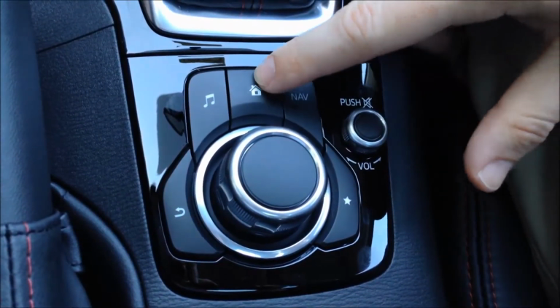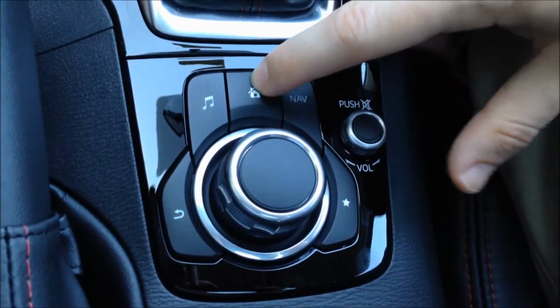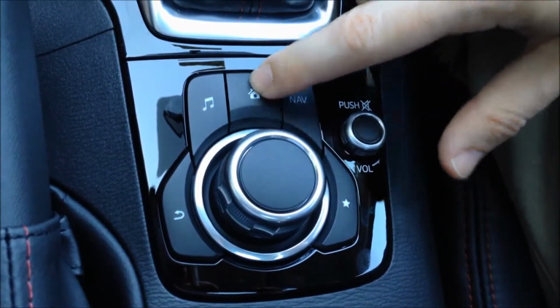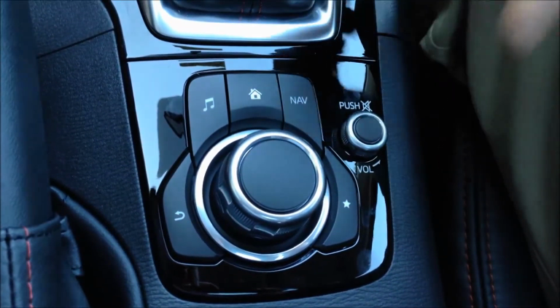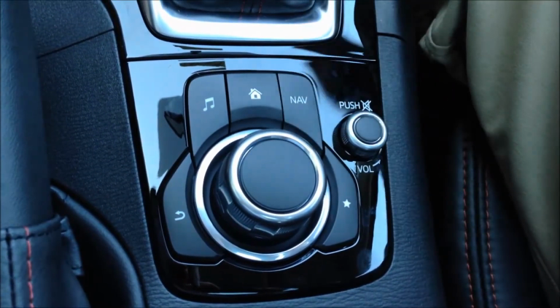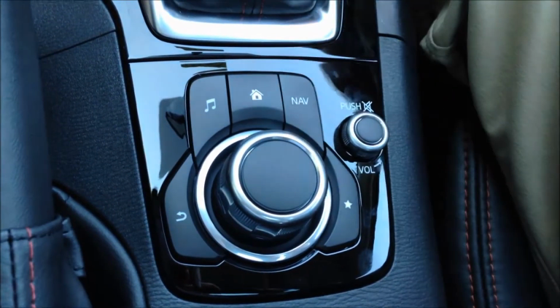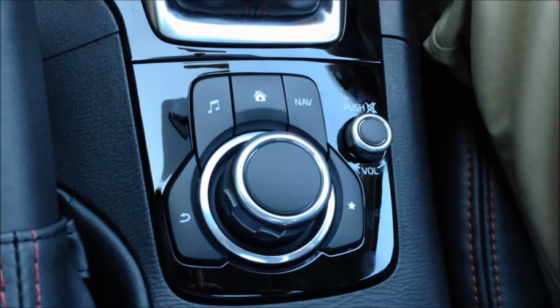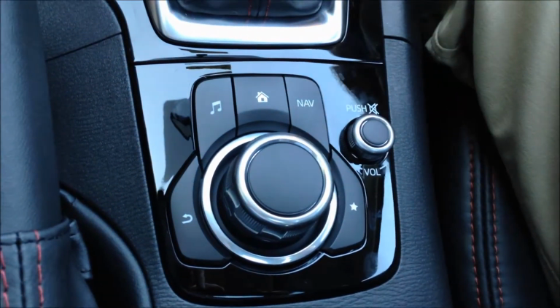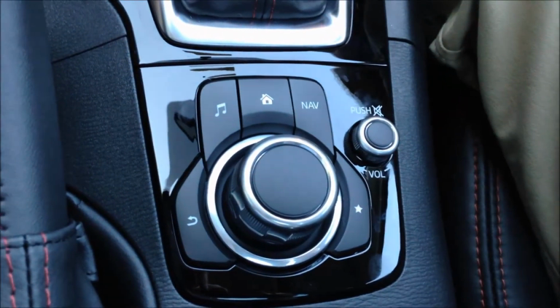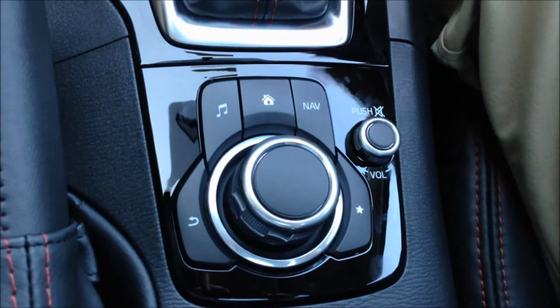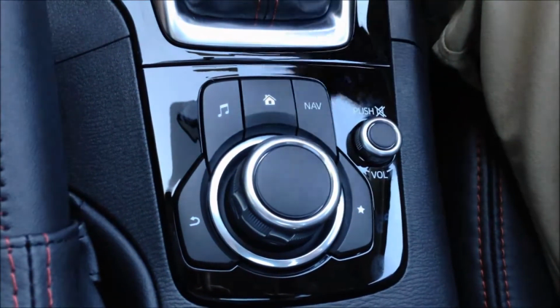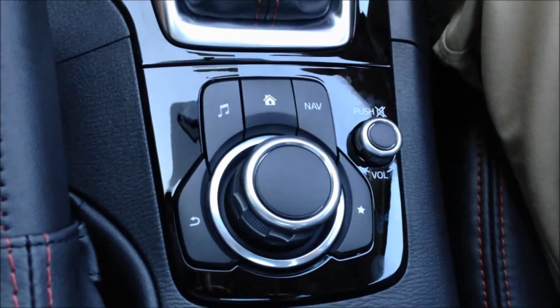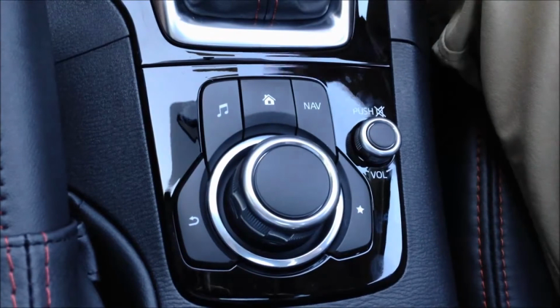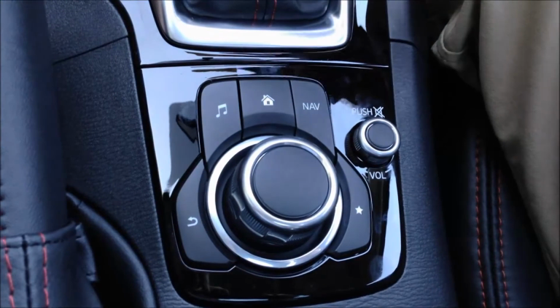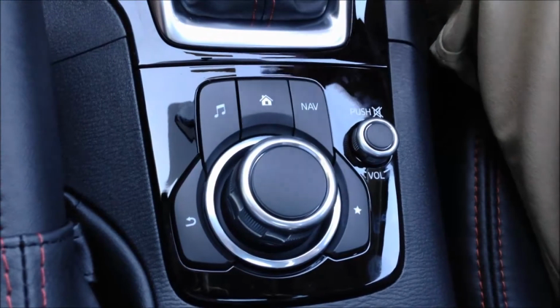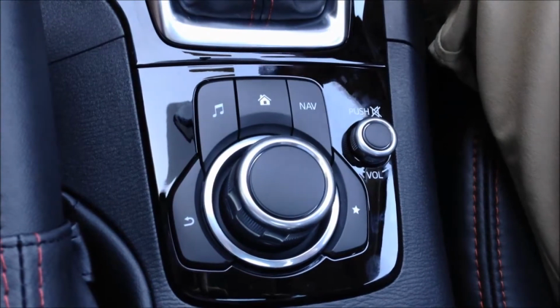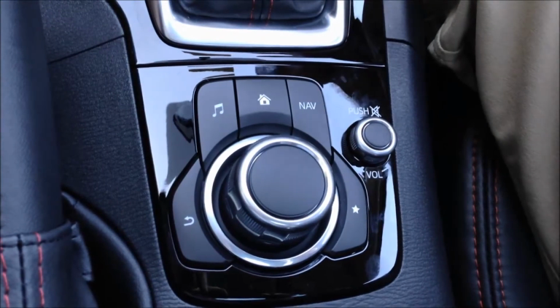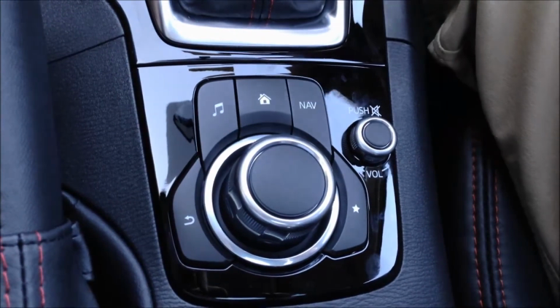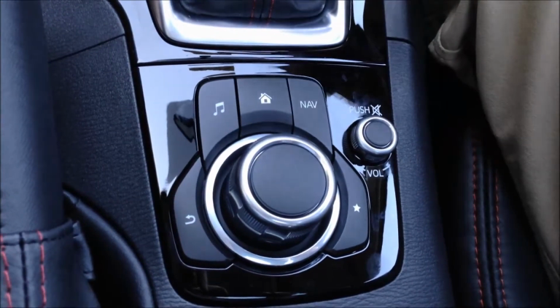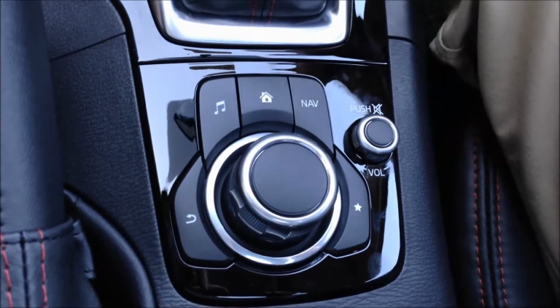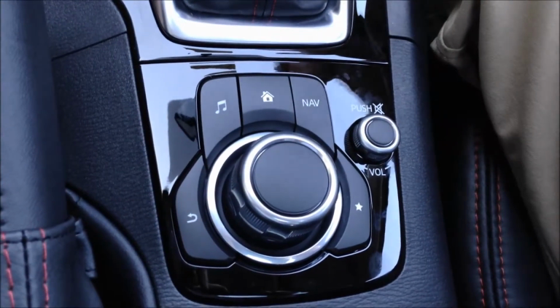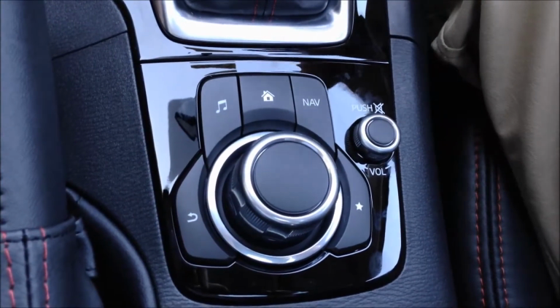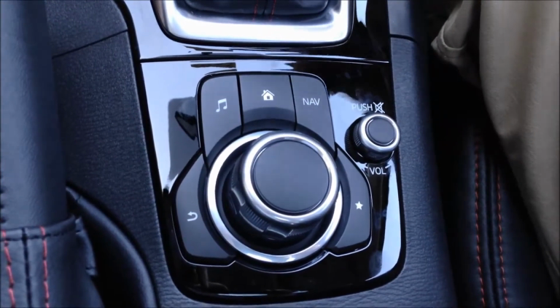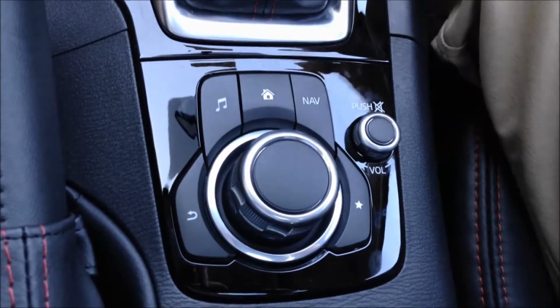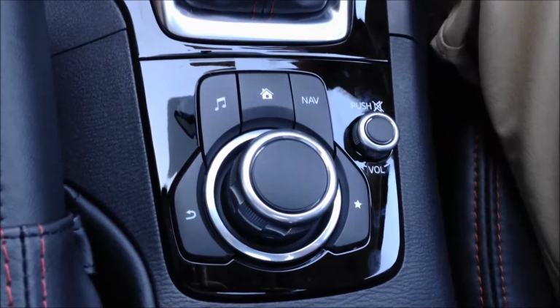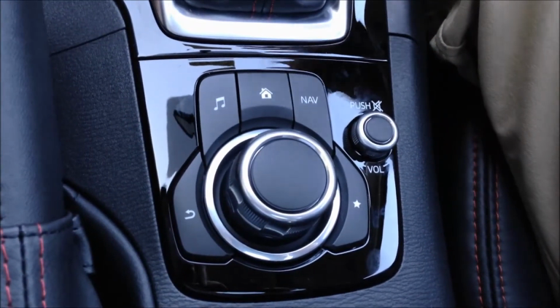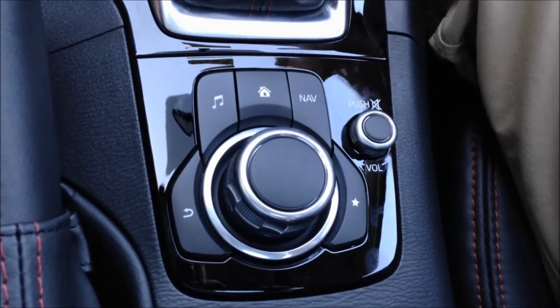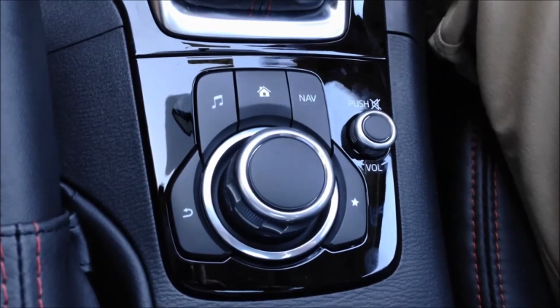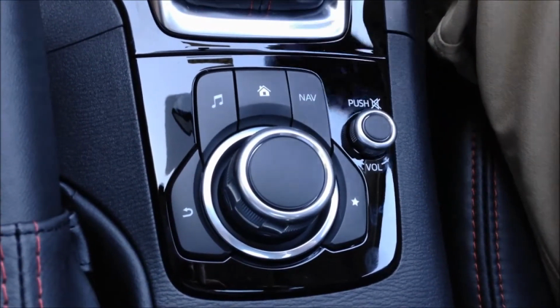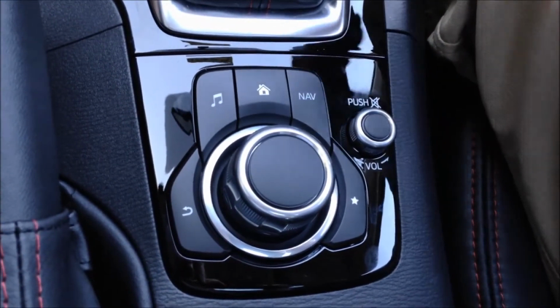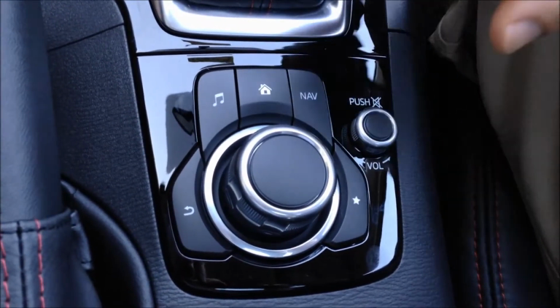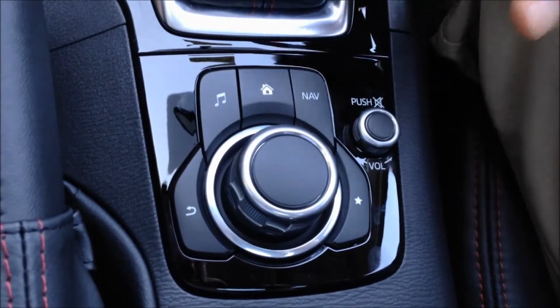The Home button is simply going to take you back to the main screen, giving you the five options of communication, your apps, your navigation, settings, and music as well.